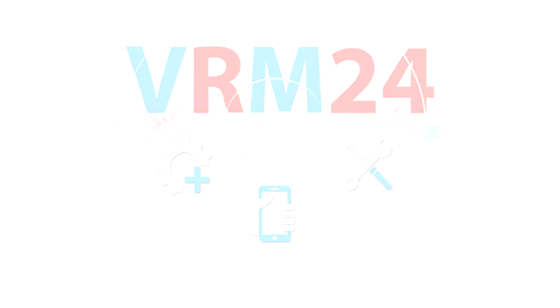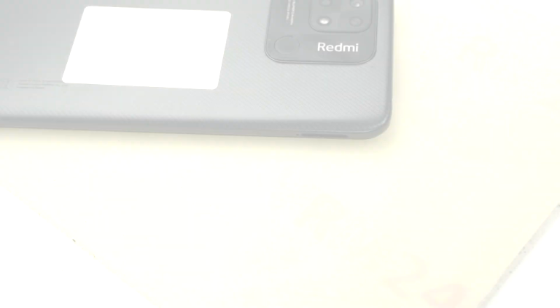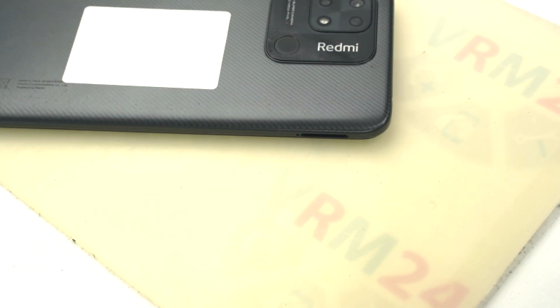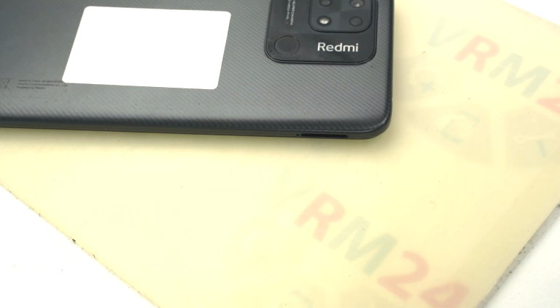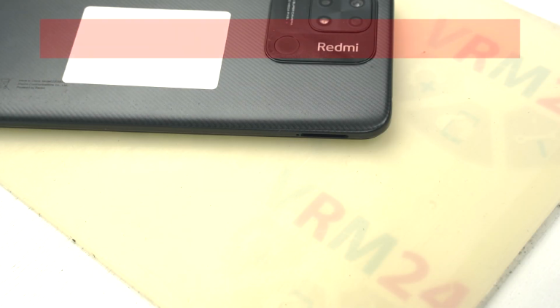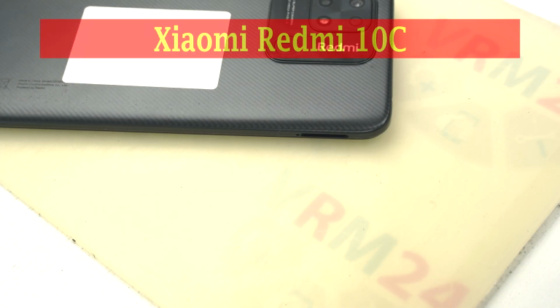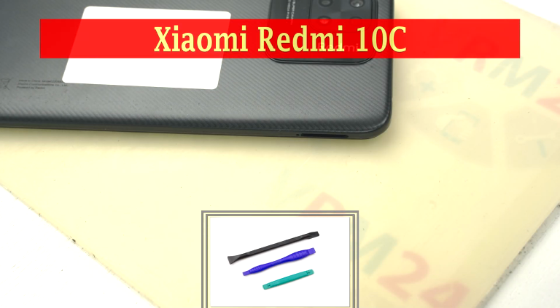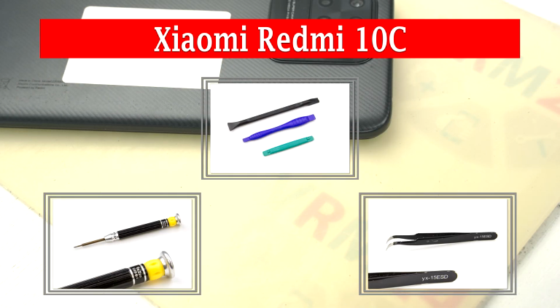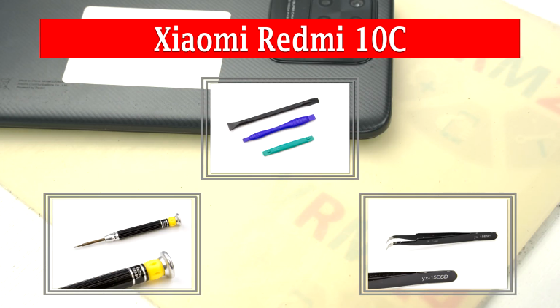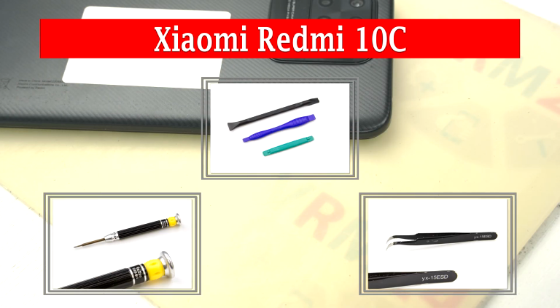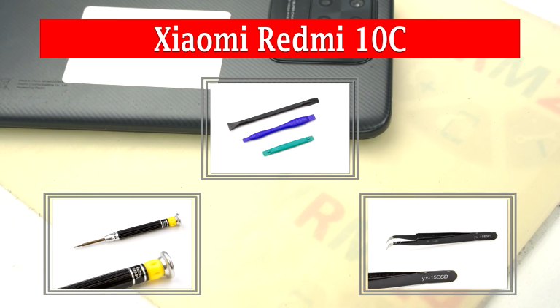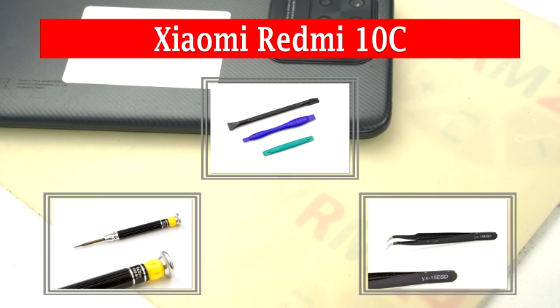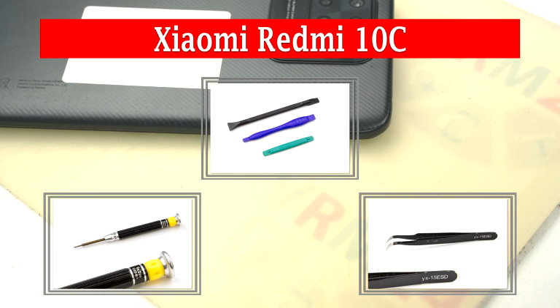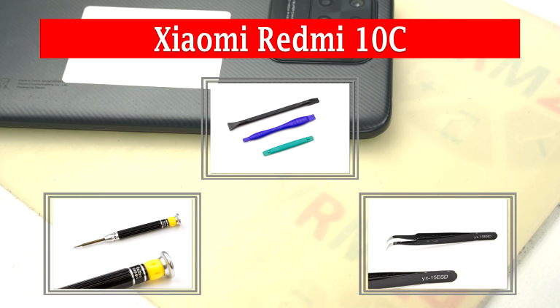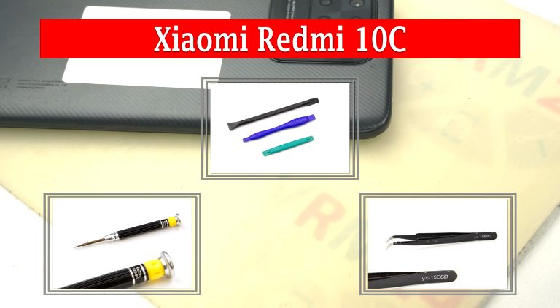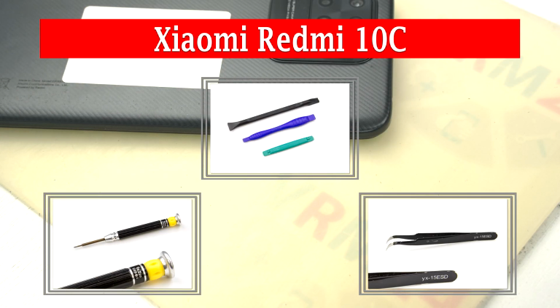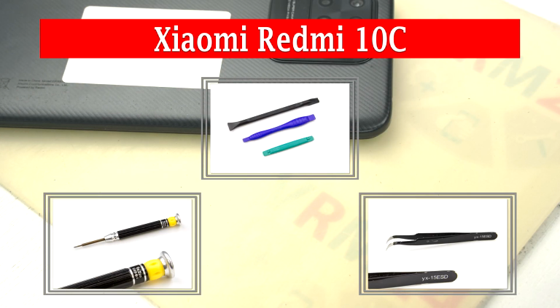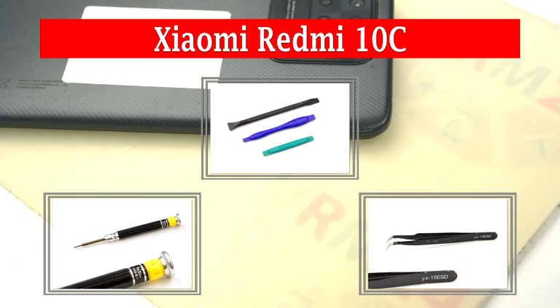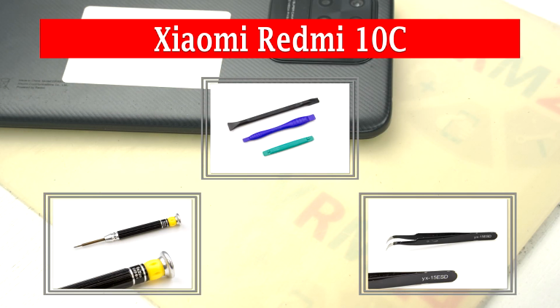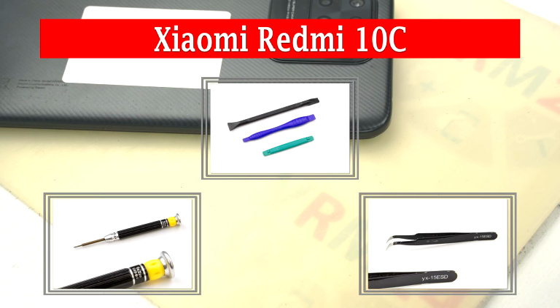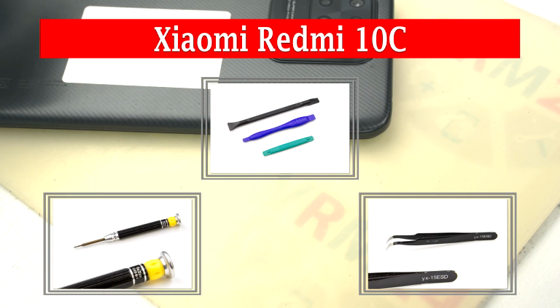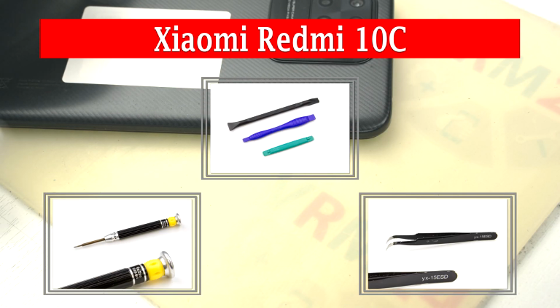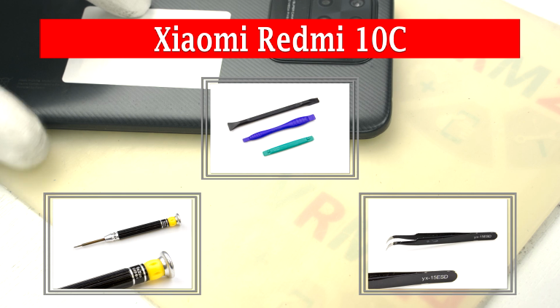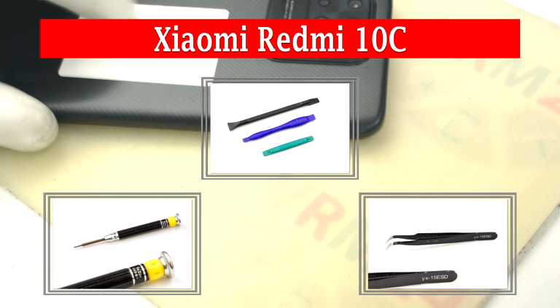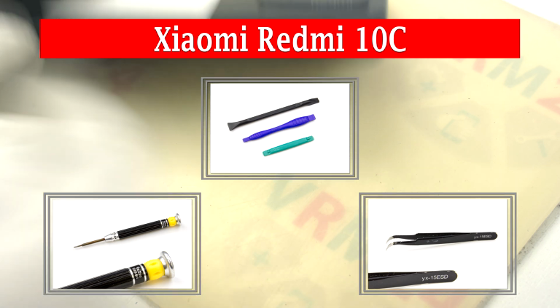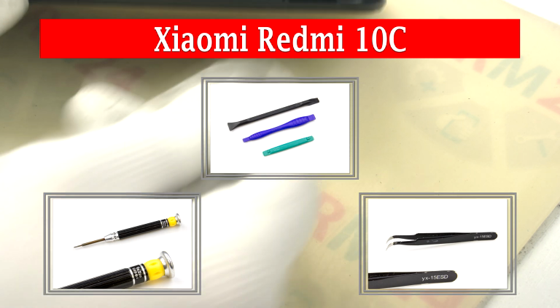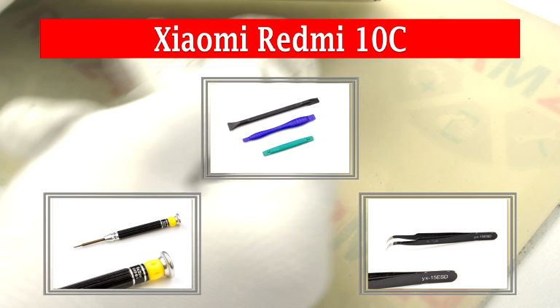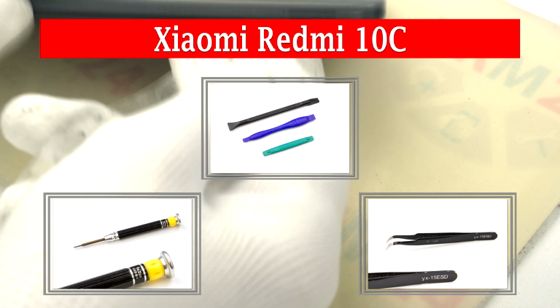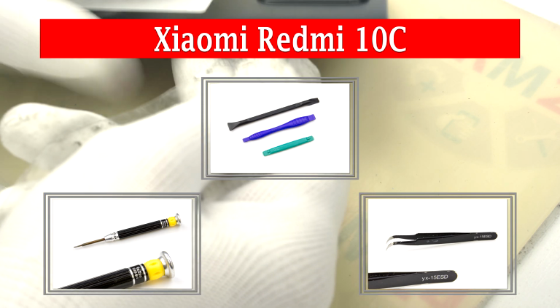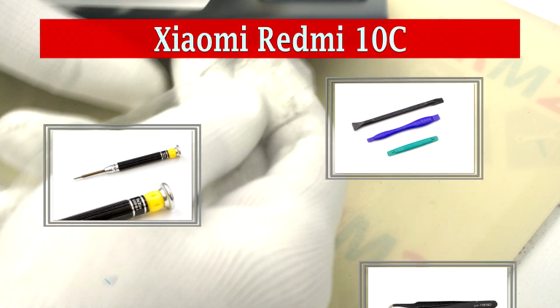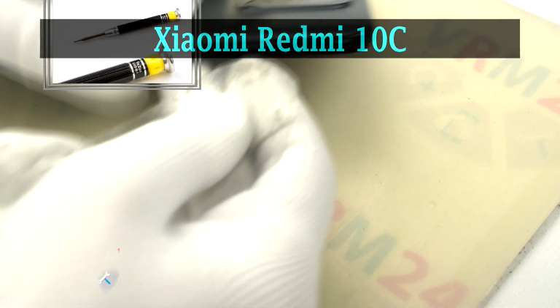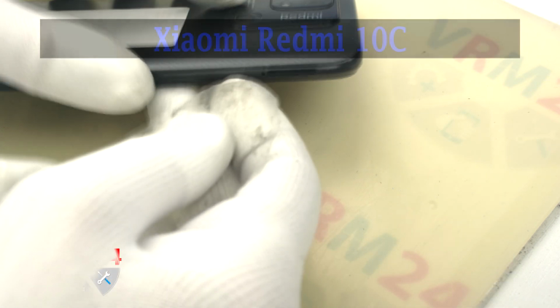Hi guys, you are on varium24.com and today we are going to disassemble the Xiaomi Redmi 10C.